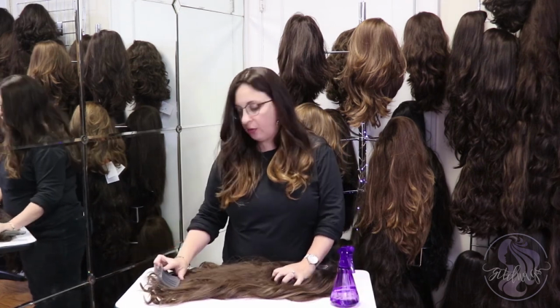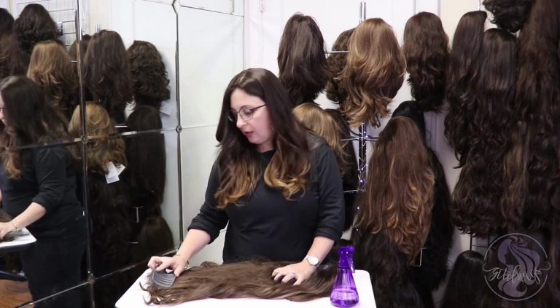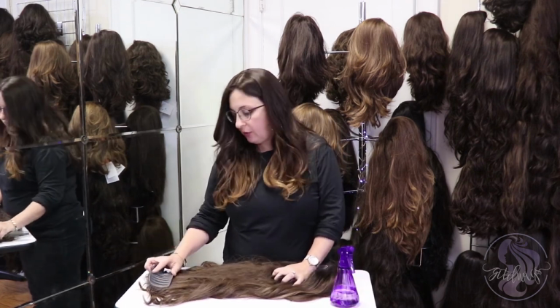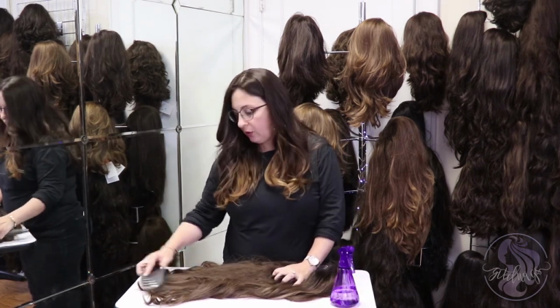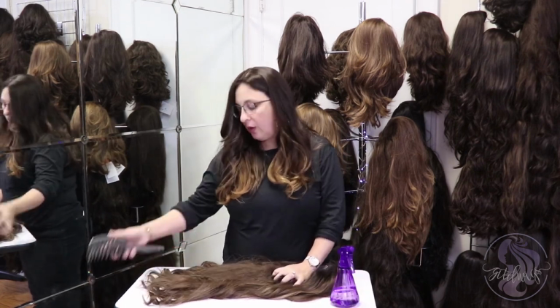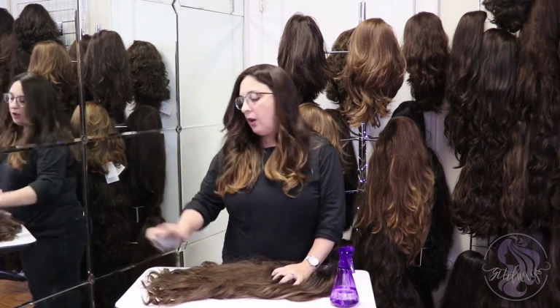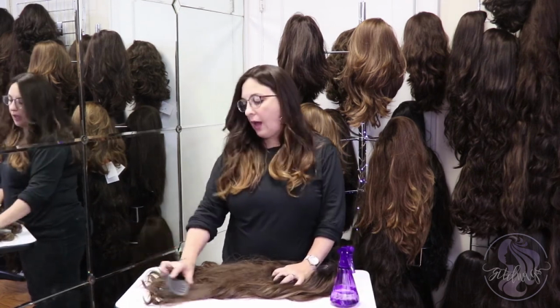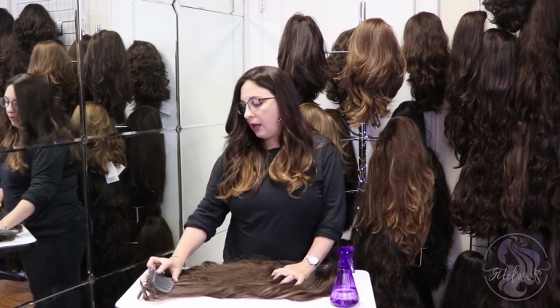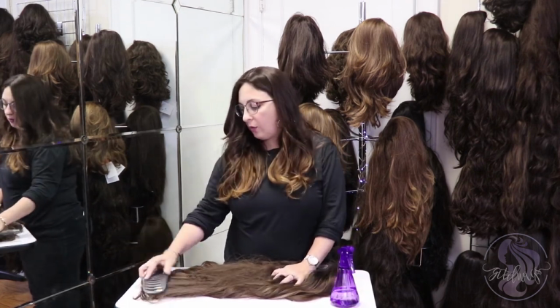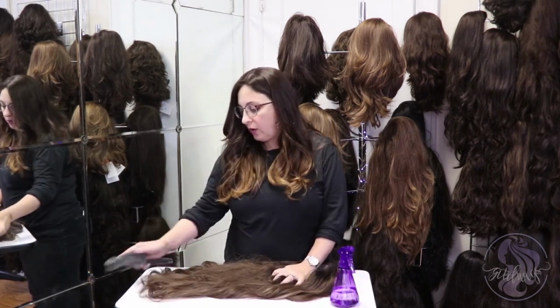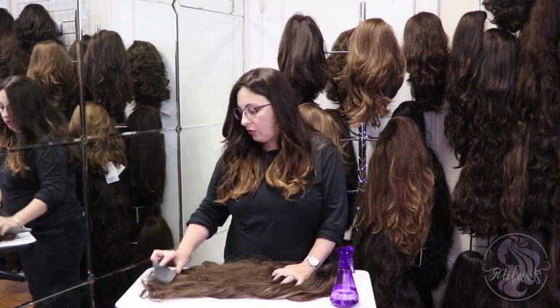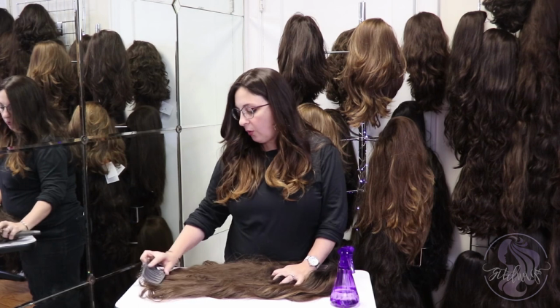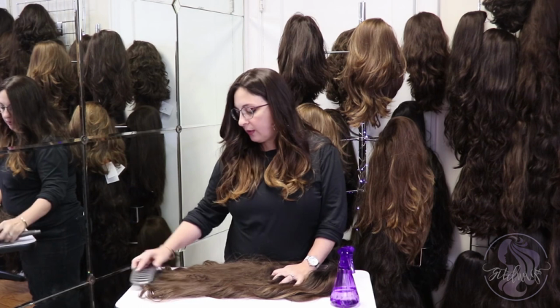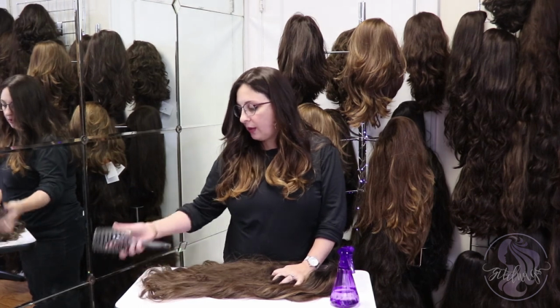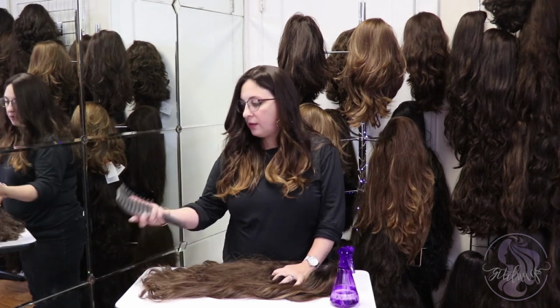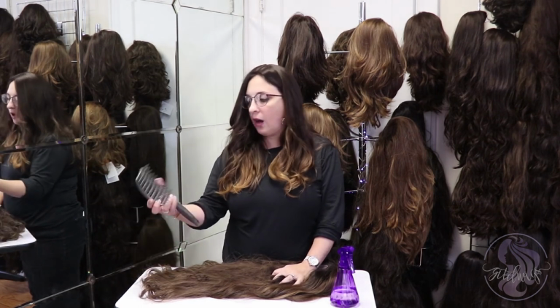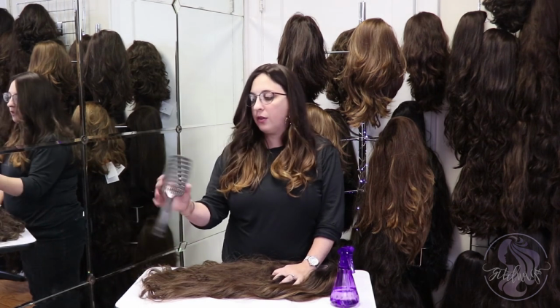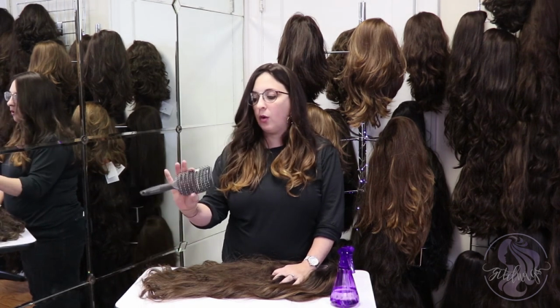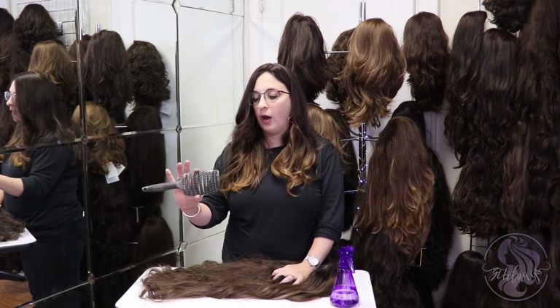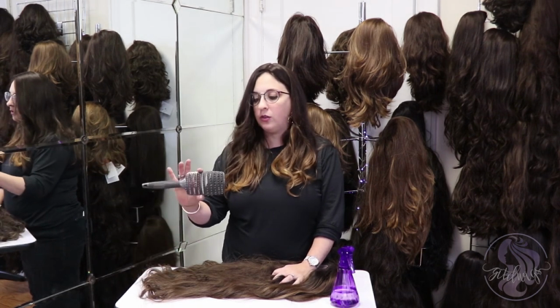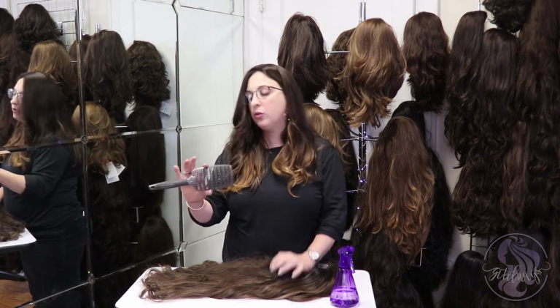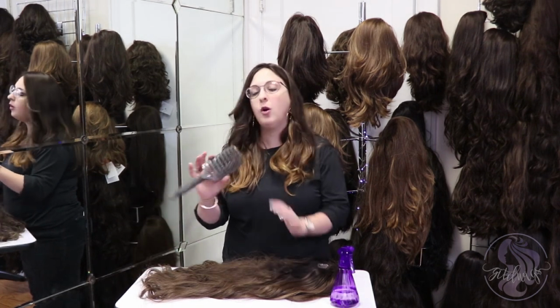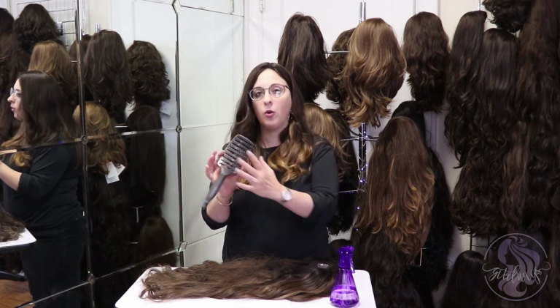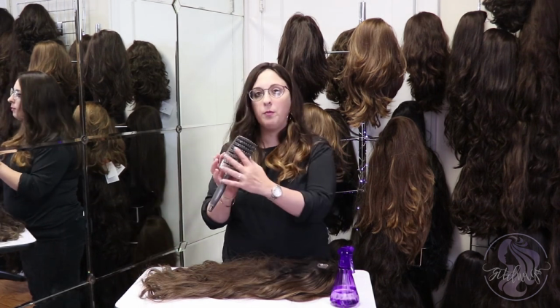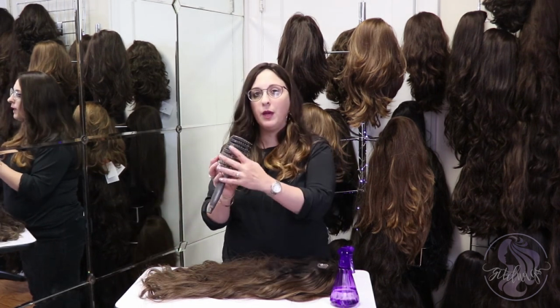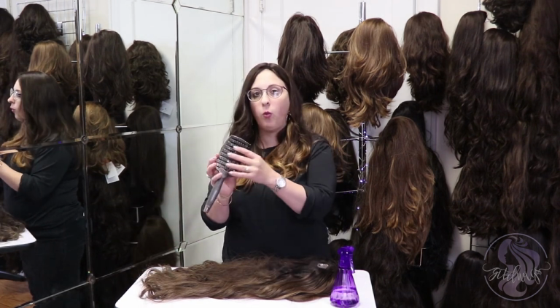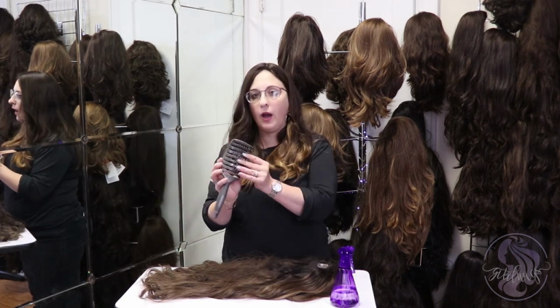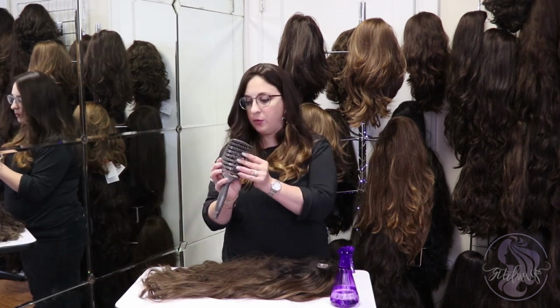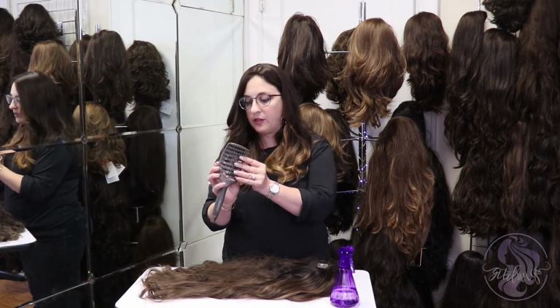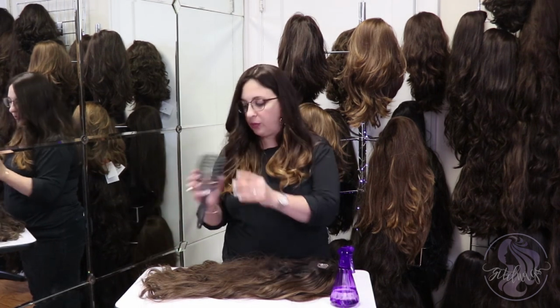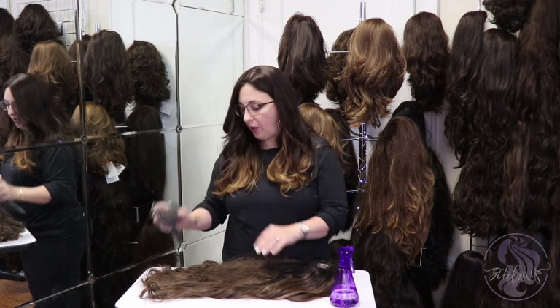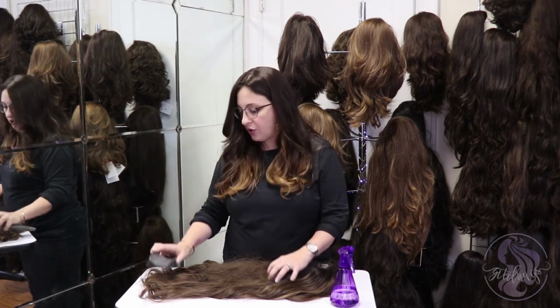You can use a little bit of moisture just to soften the cuticles of the hair, but you really don't need to. What you do want is either a wide tooth comb or a big wide bristled brush.